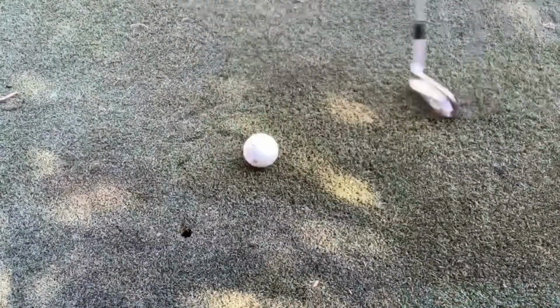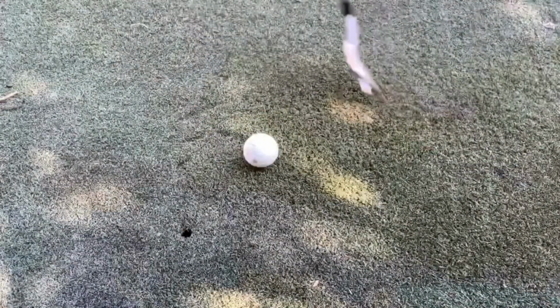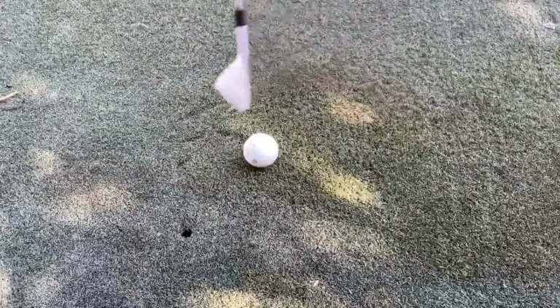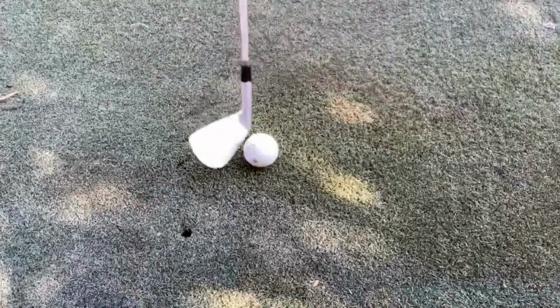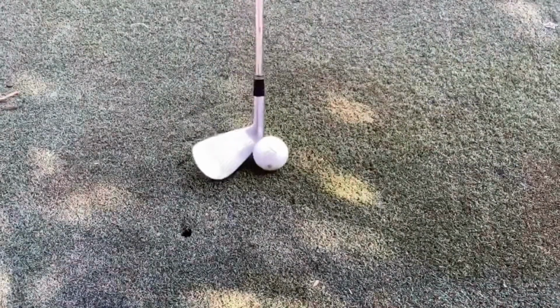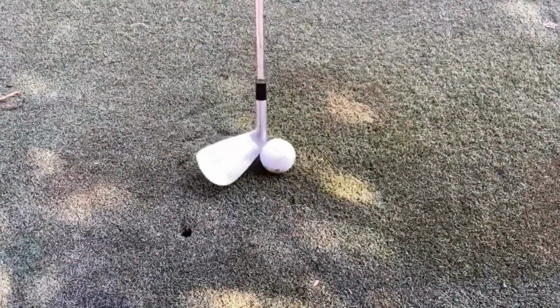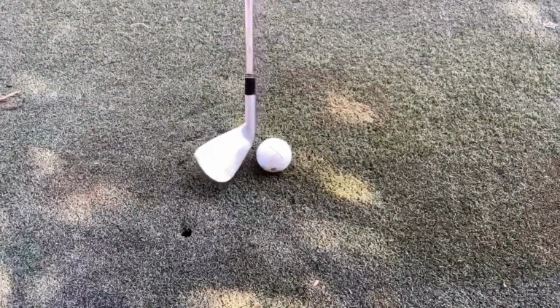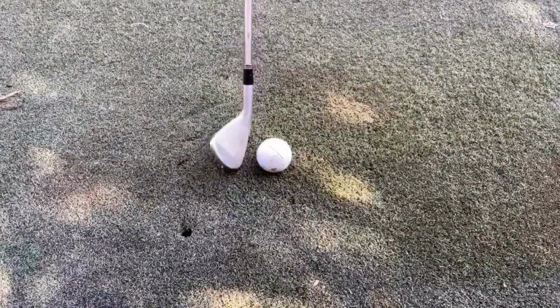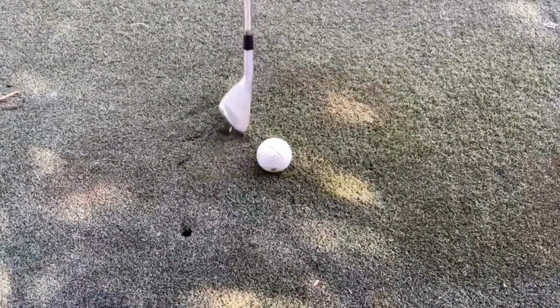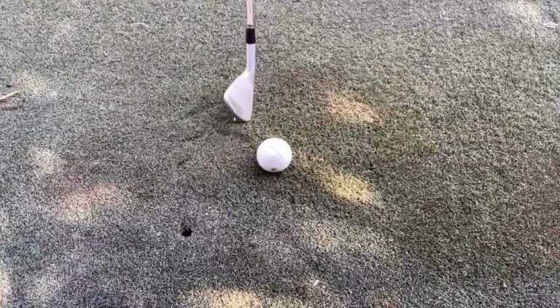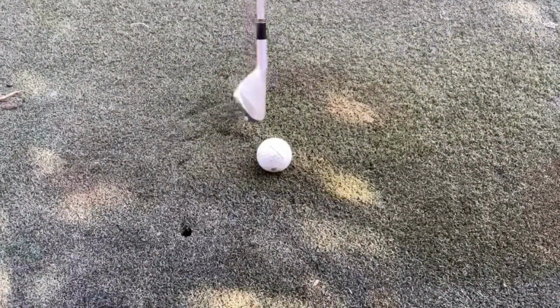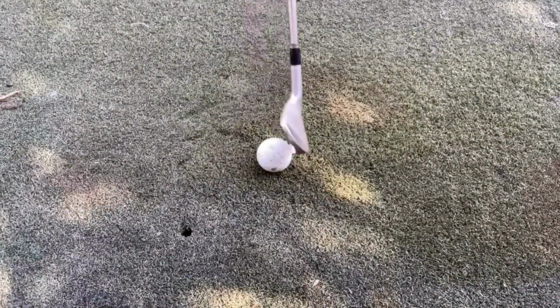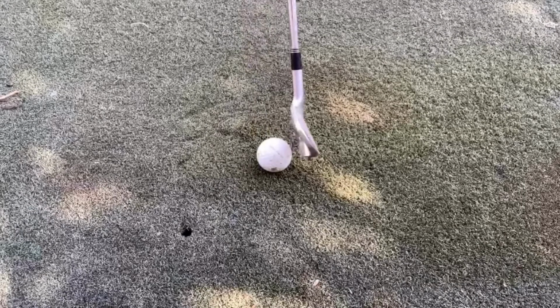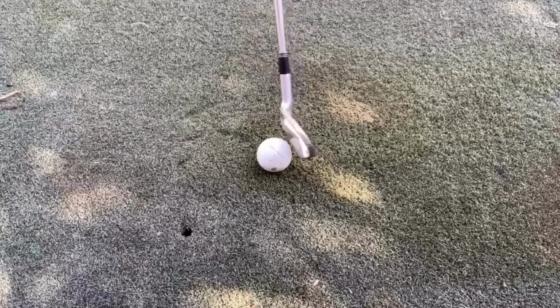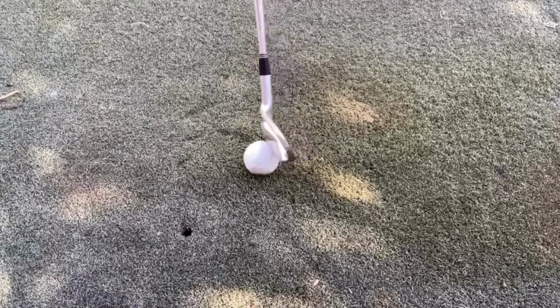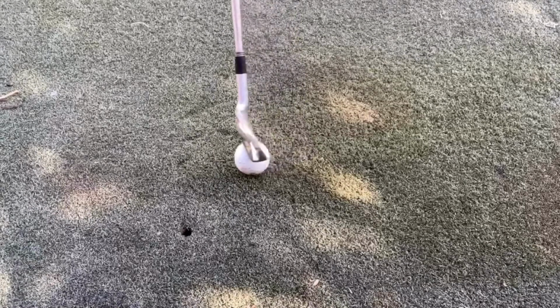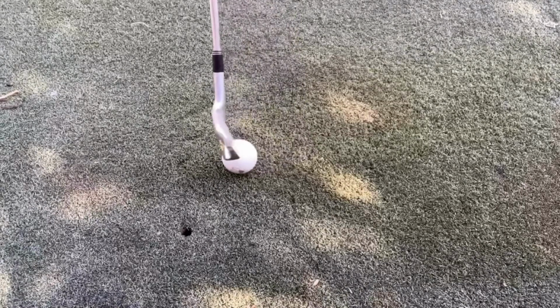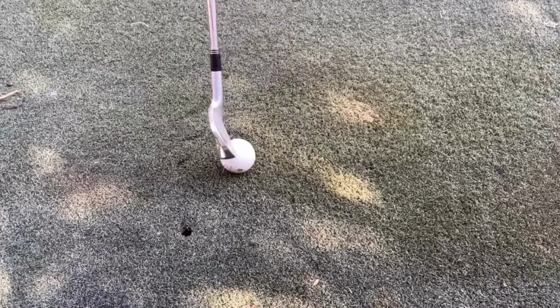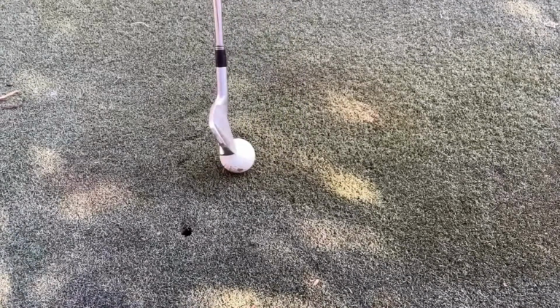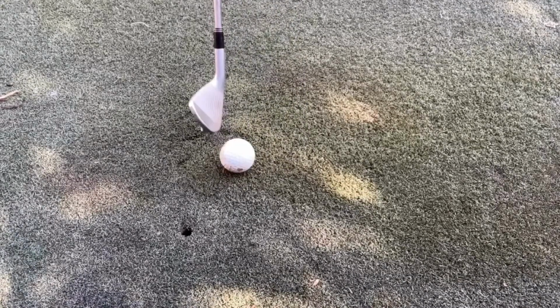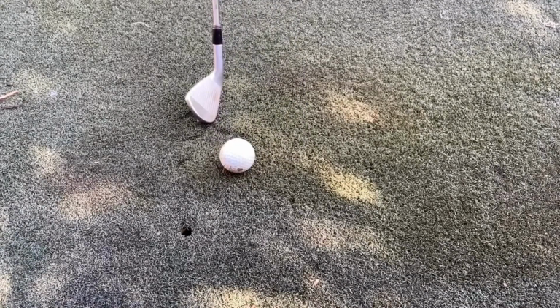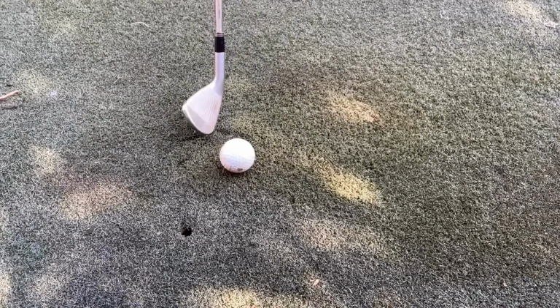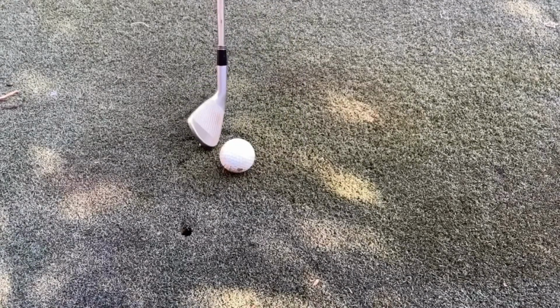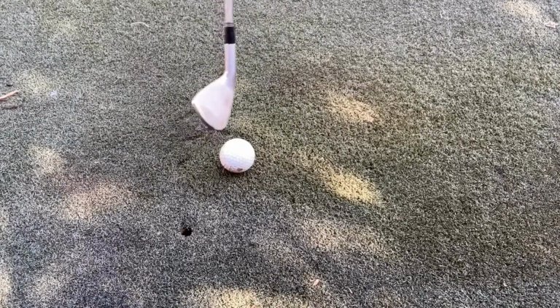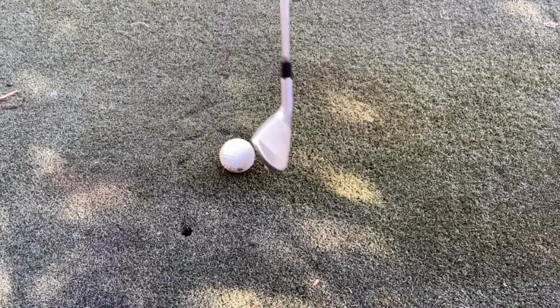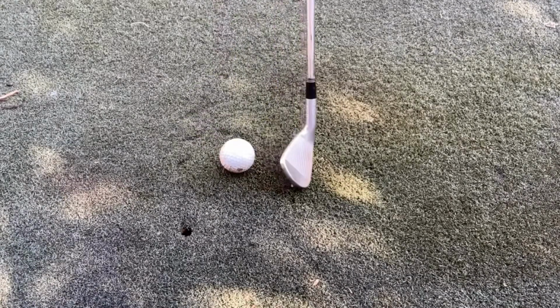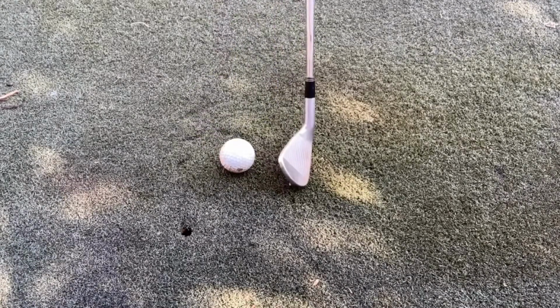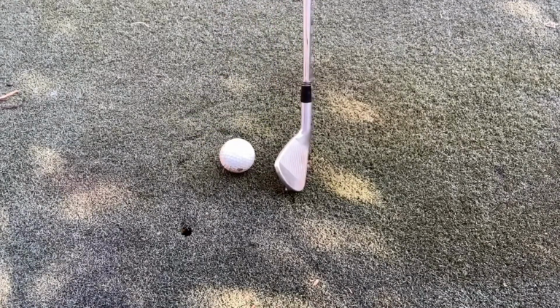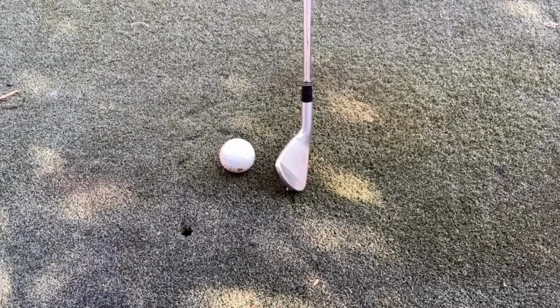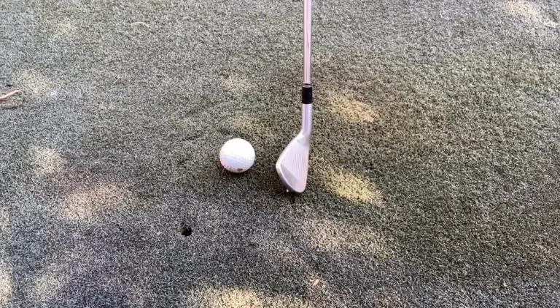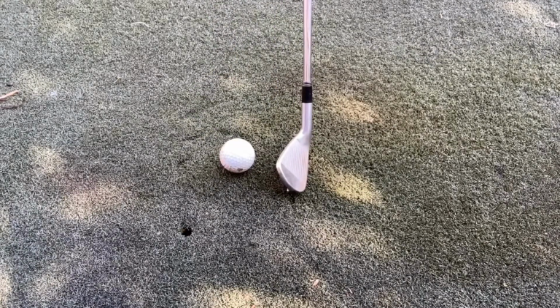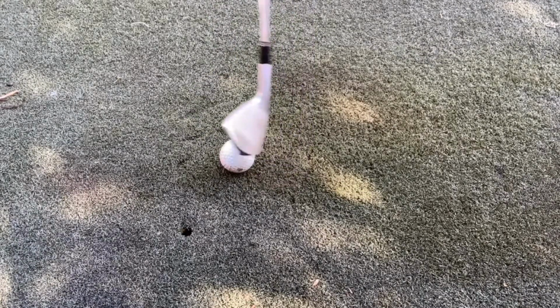Then from that forward position, after a few attempts, roll it back to your normal position but still aim to strike at that forward point.